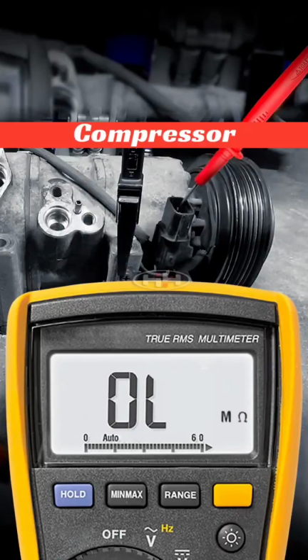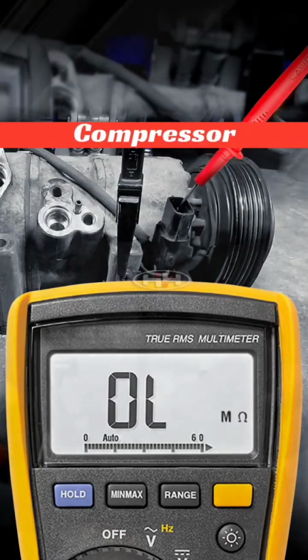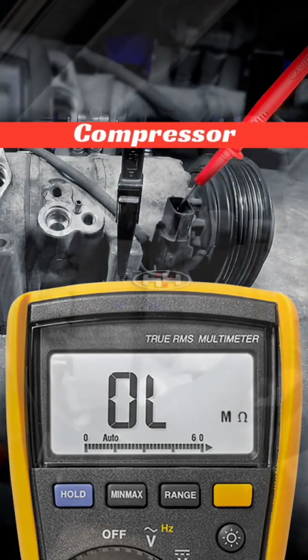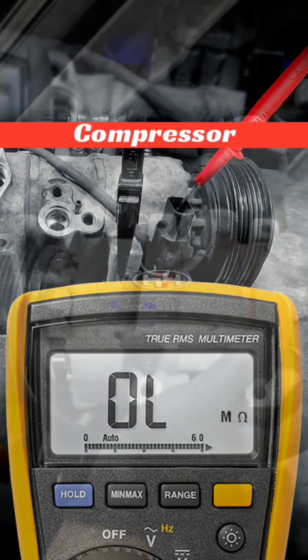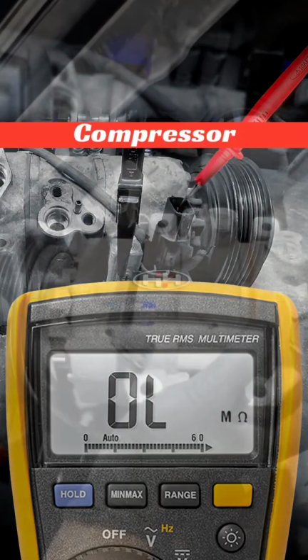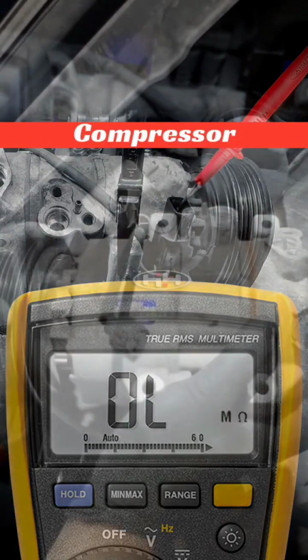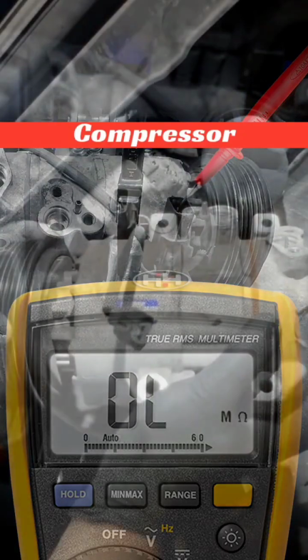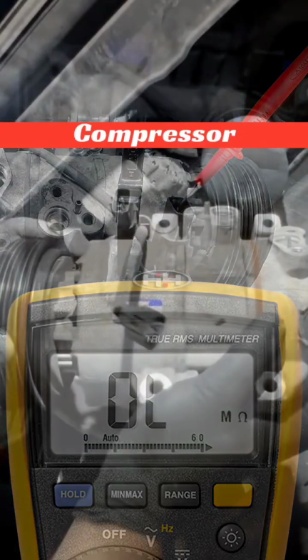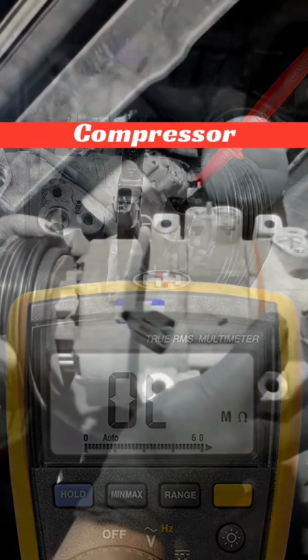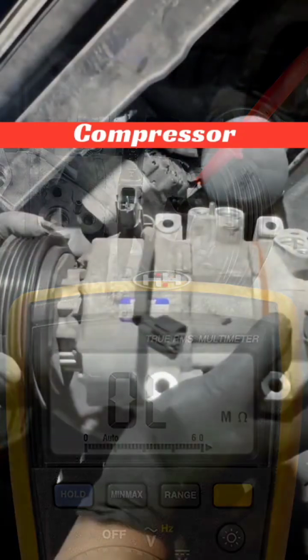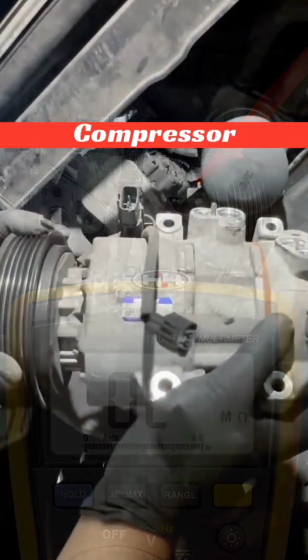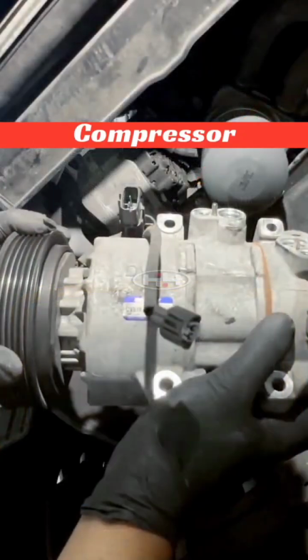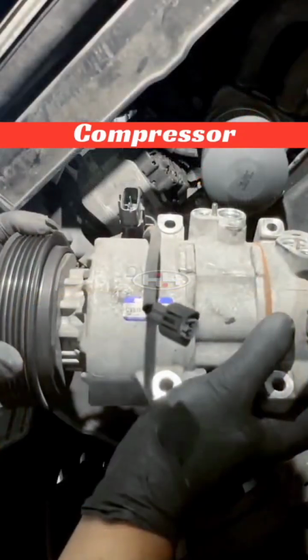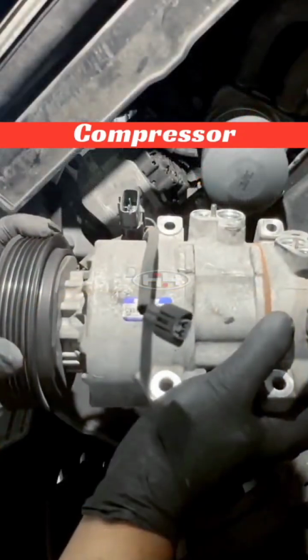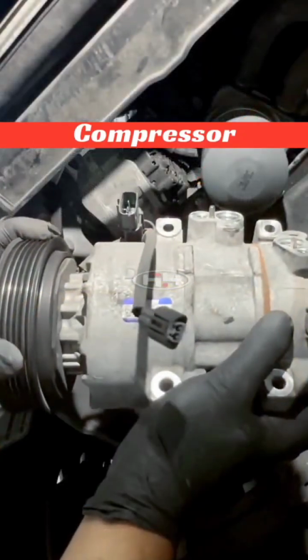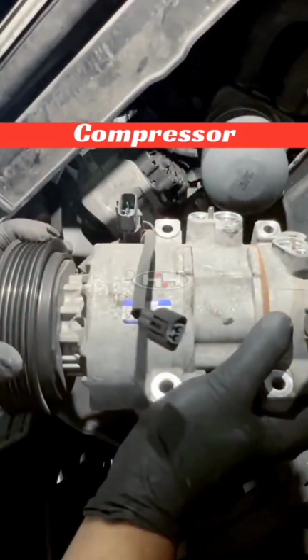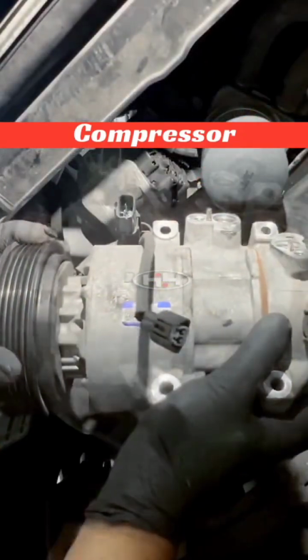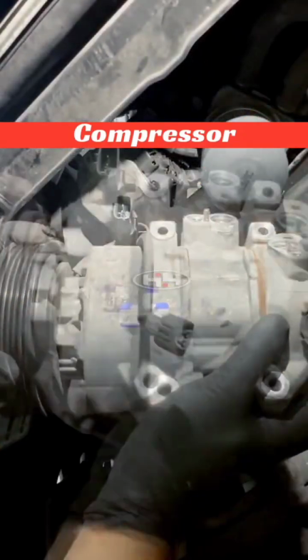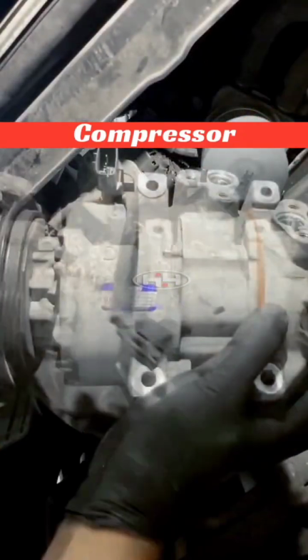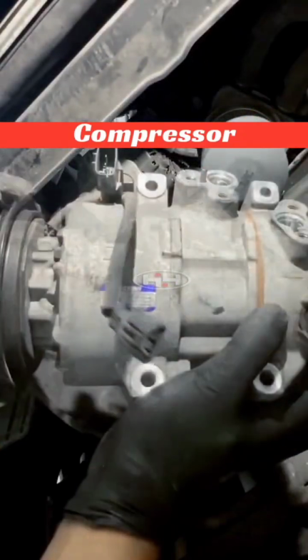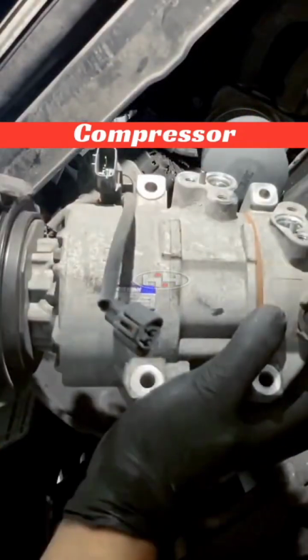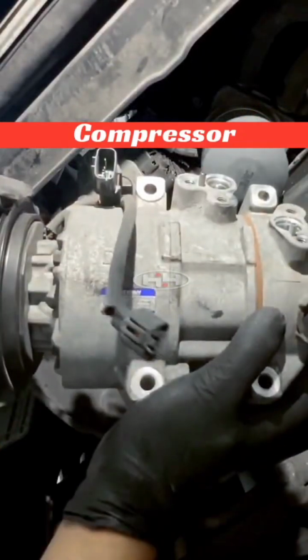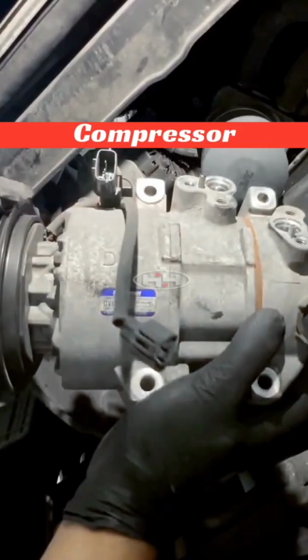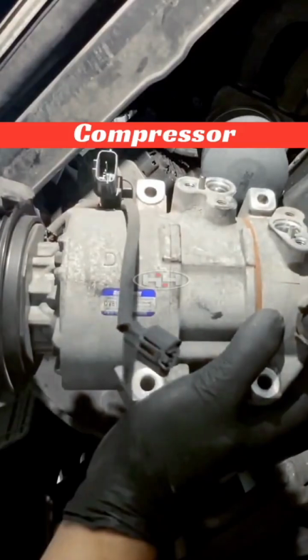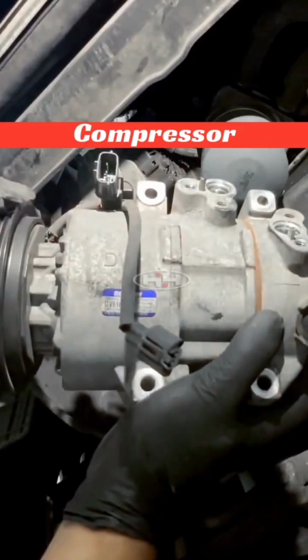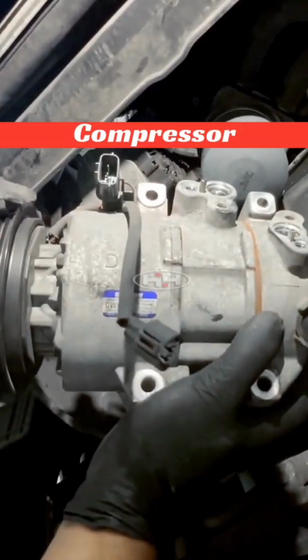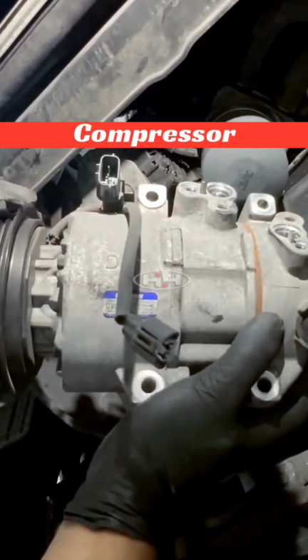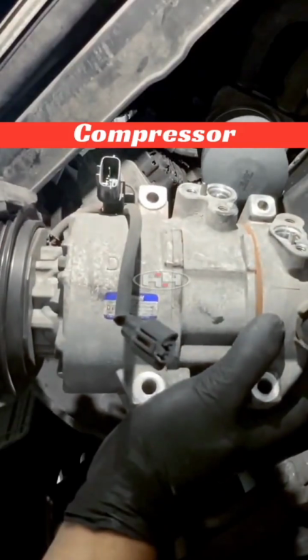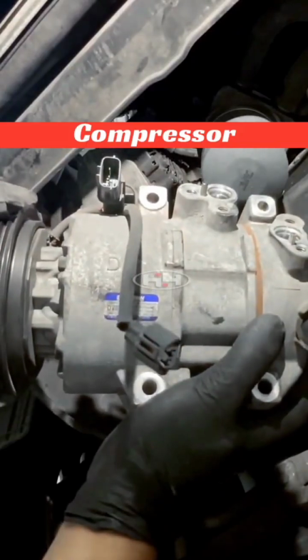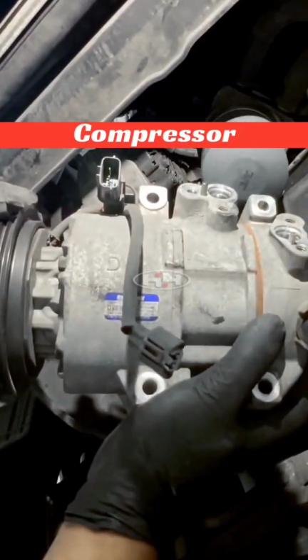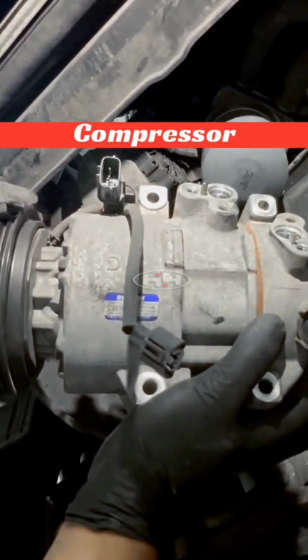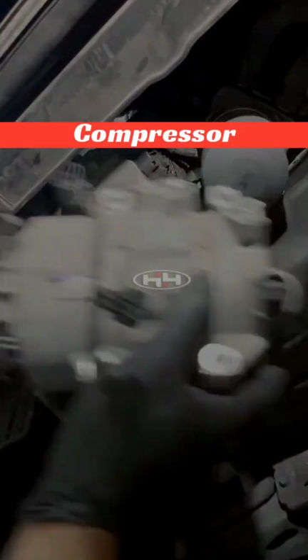Now that I have the compressor out, I'm going to do that resistance check once again and we're going to compare it to the new one to see what it's supposed to be.